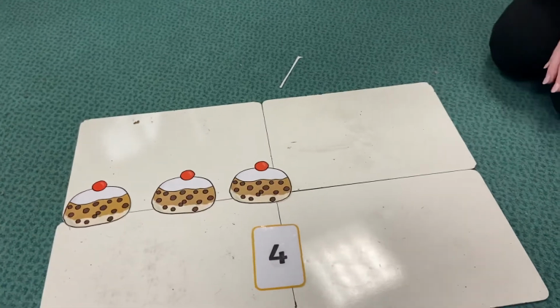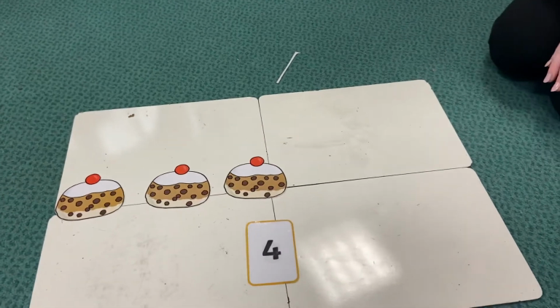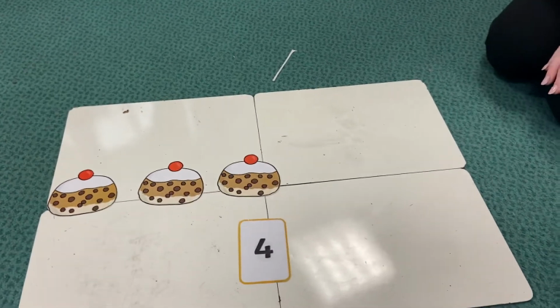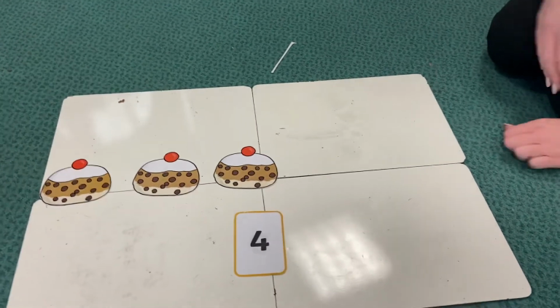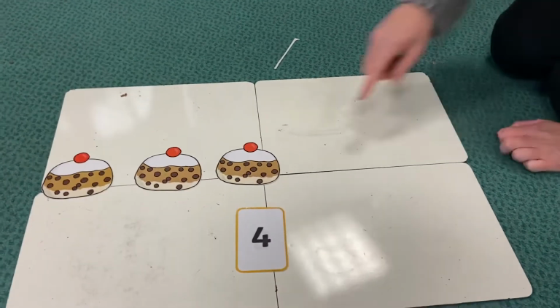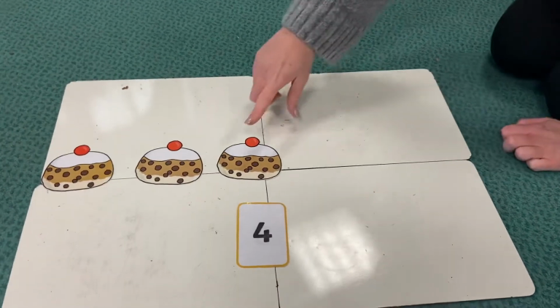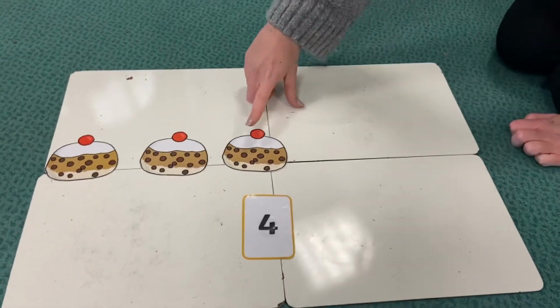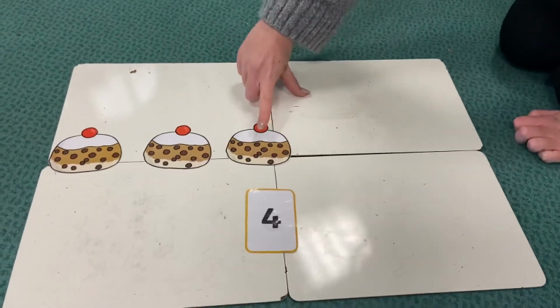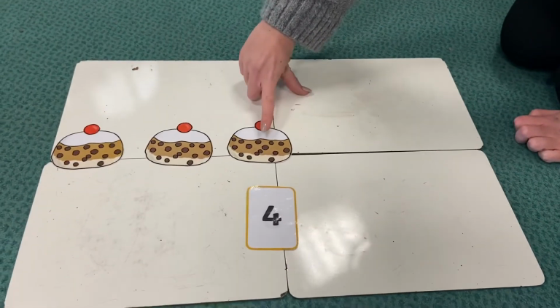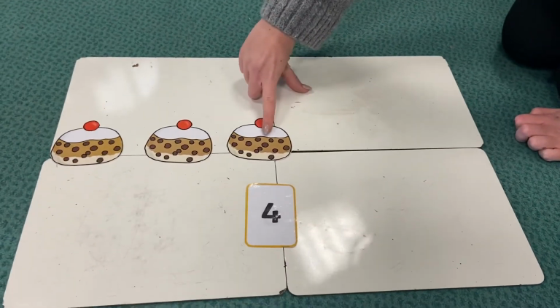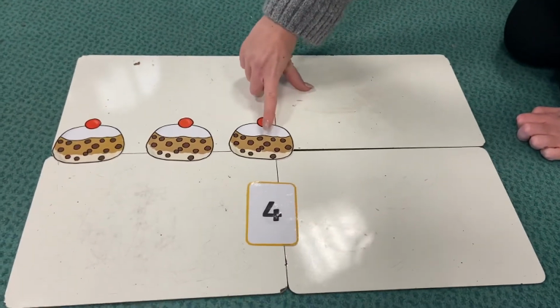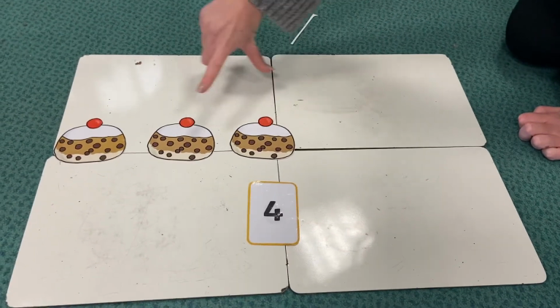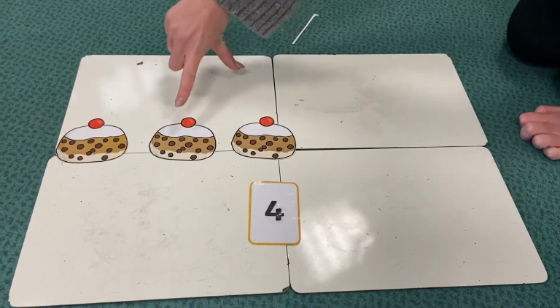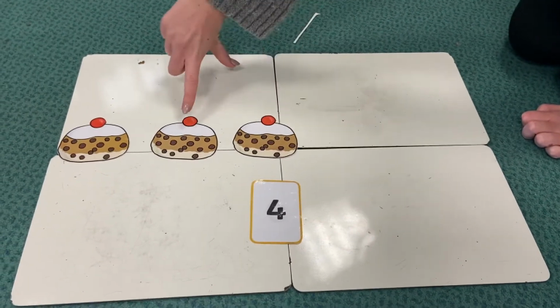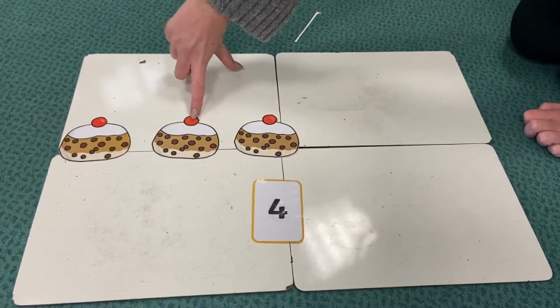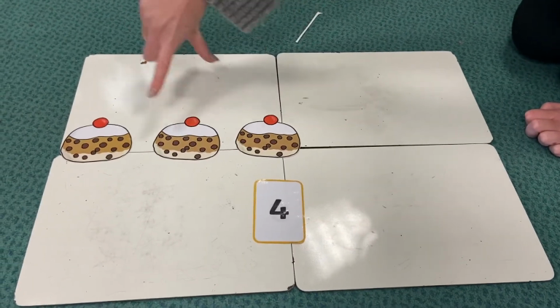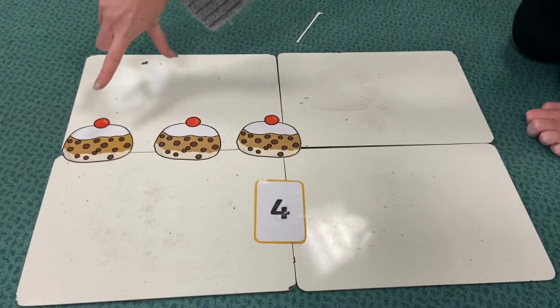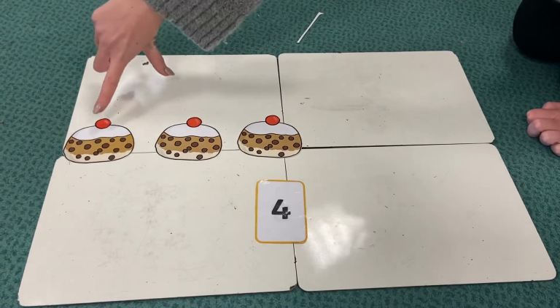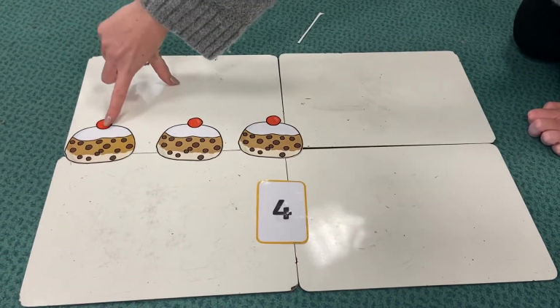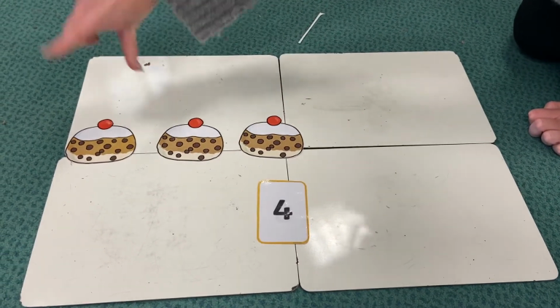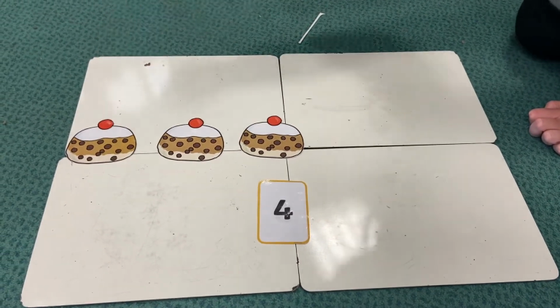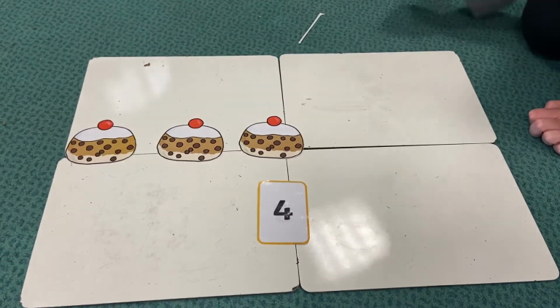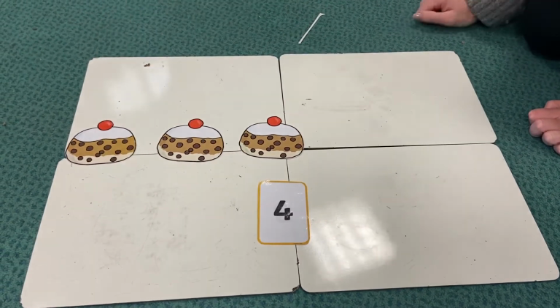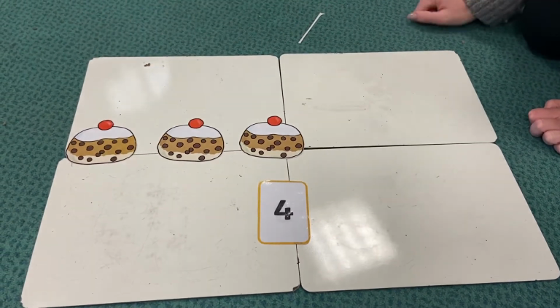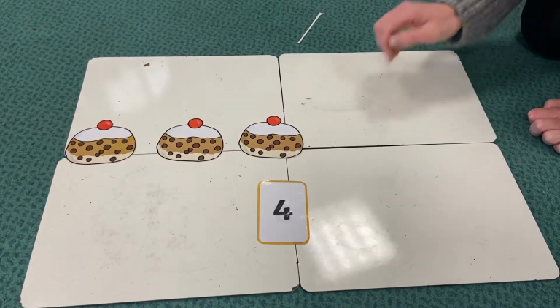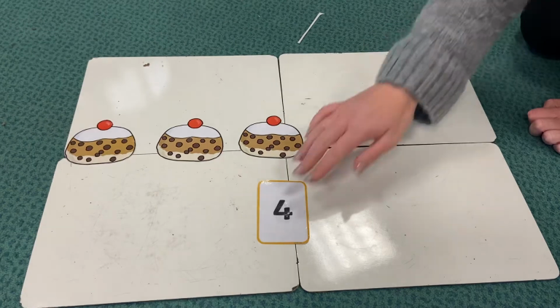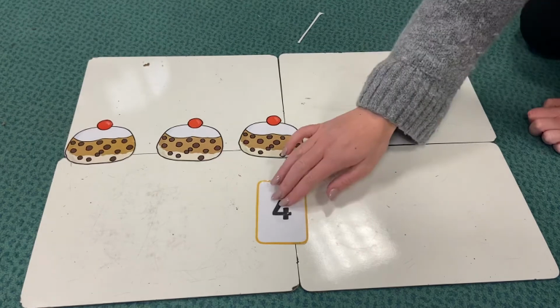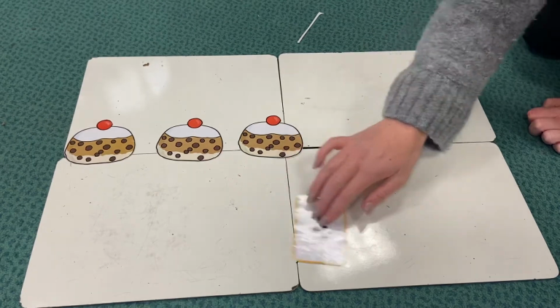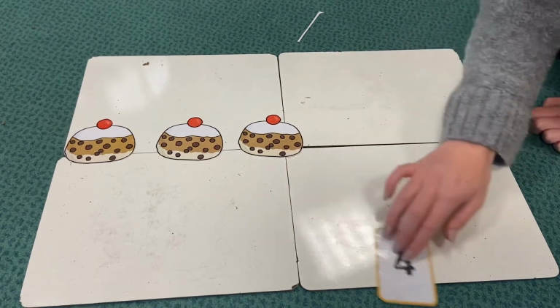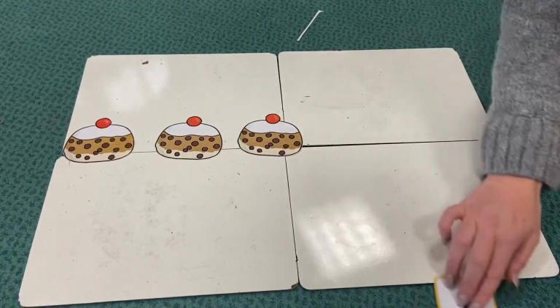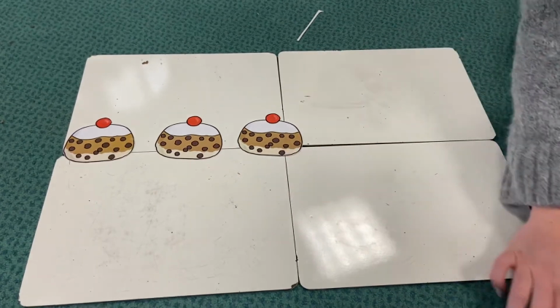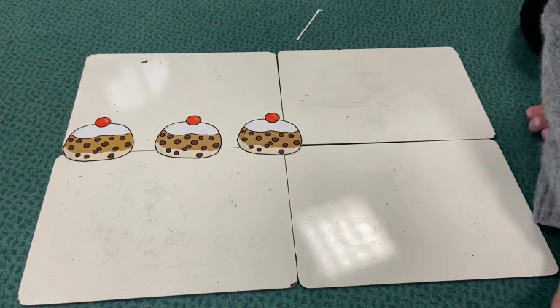Okay, so we've got one, two, three currant buns left, so I need to find the number three.